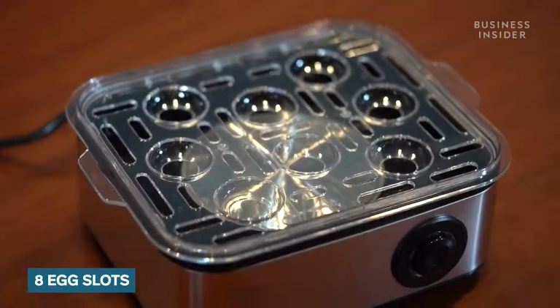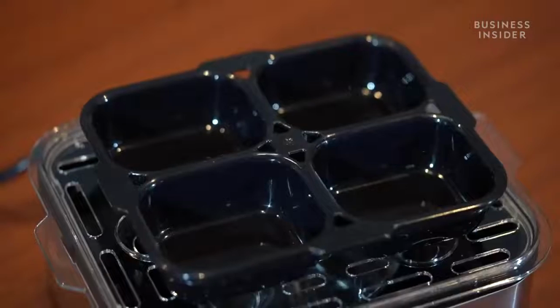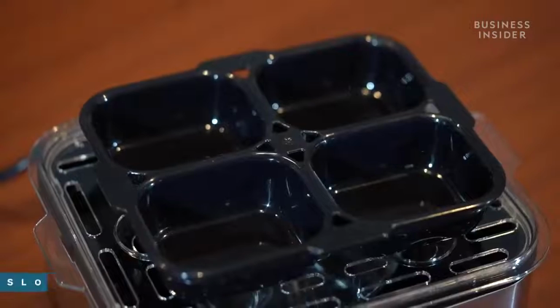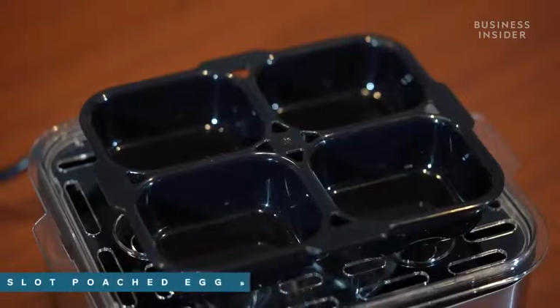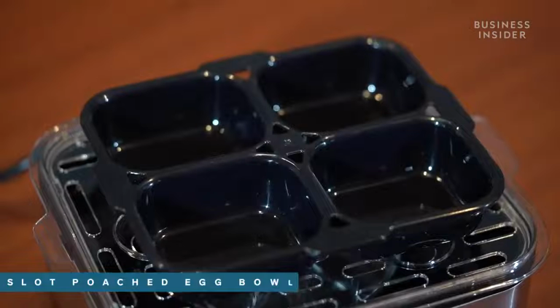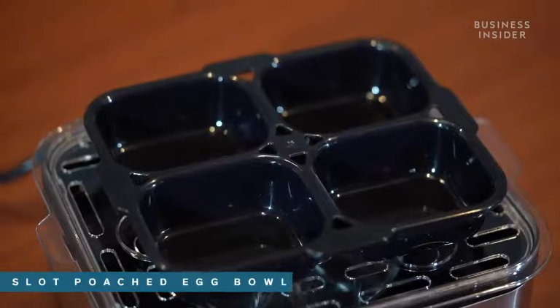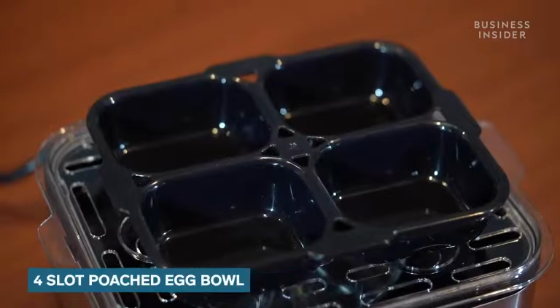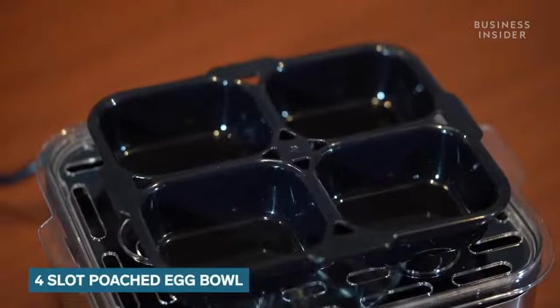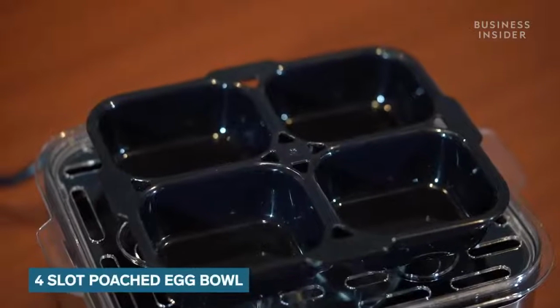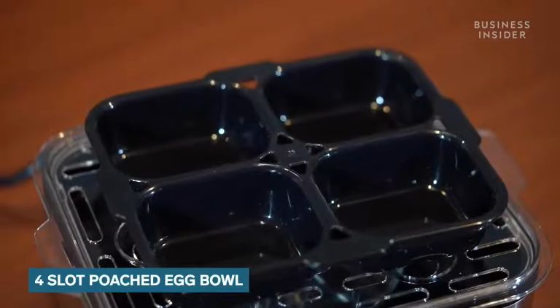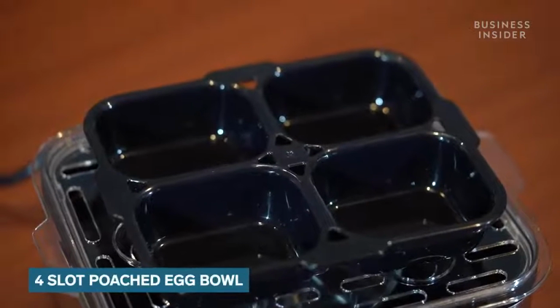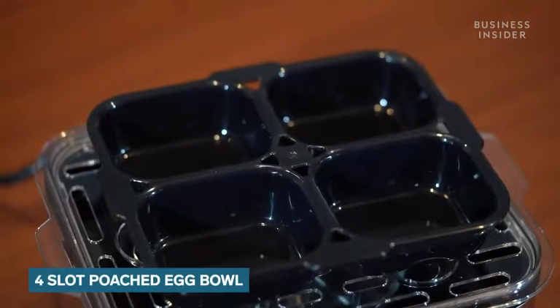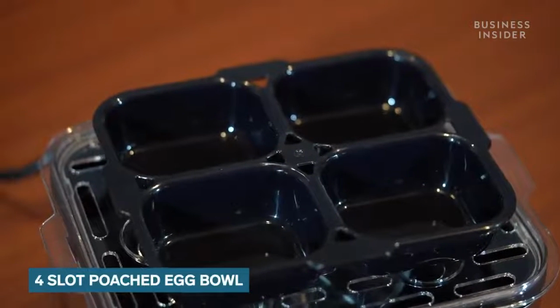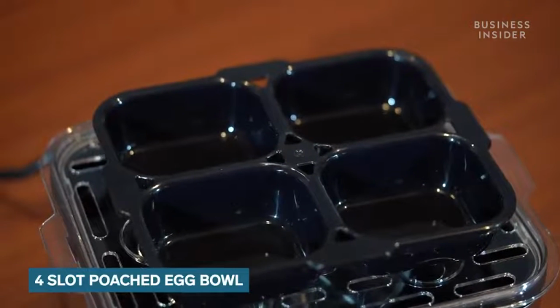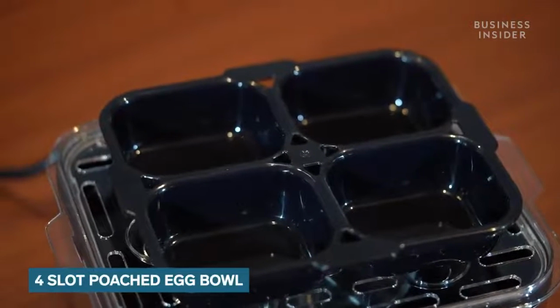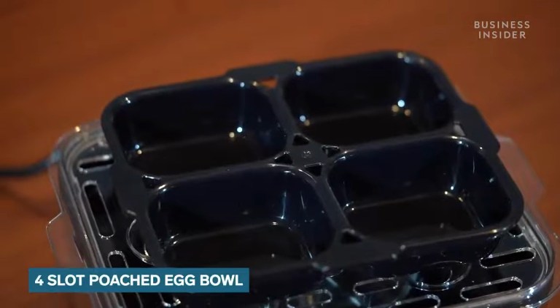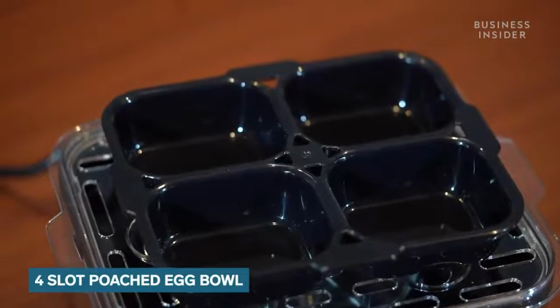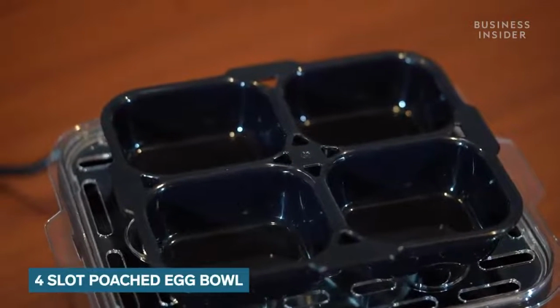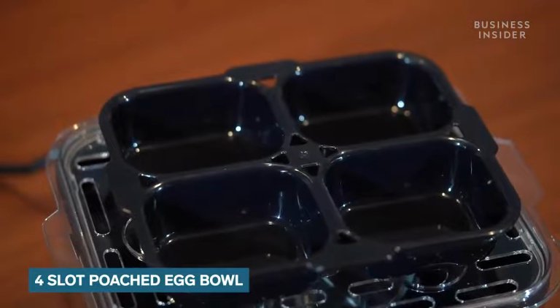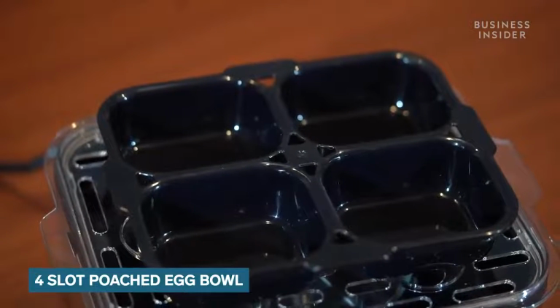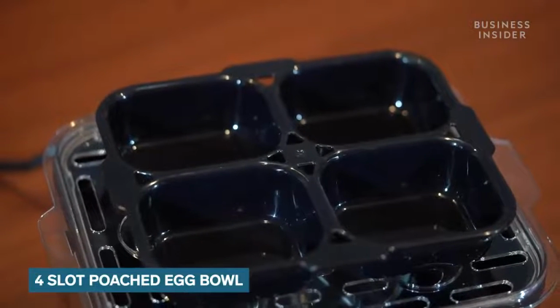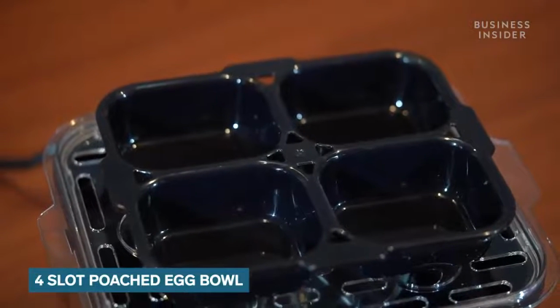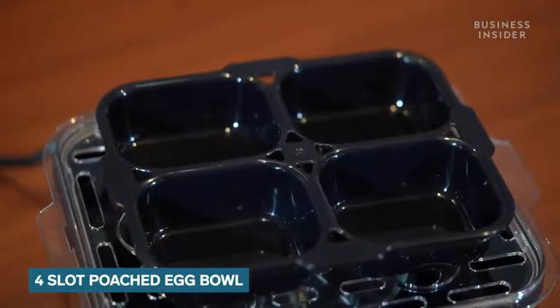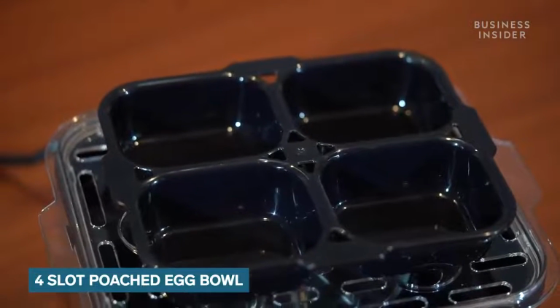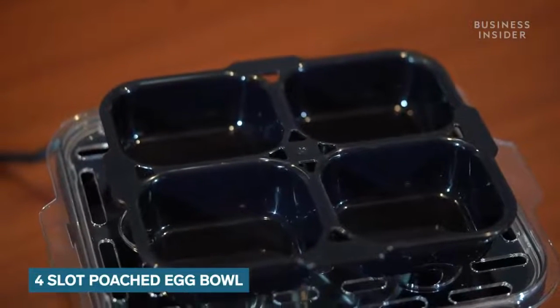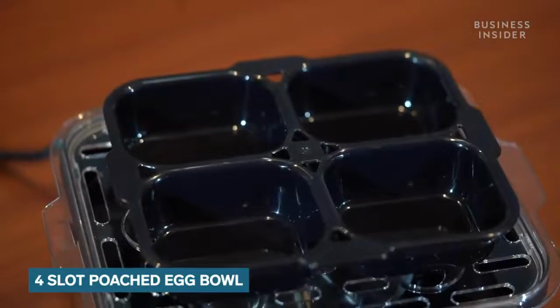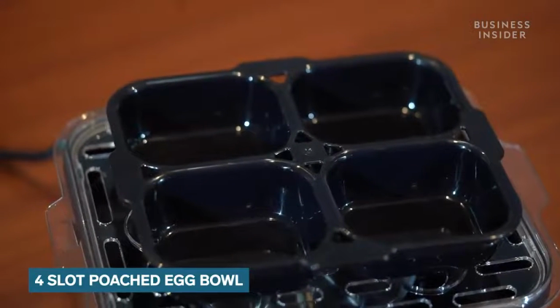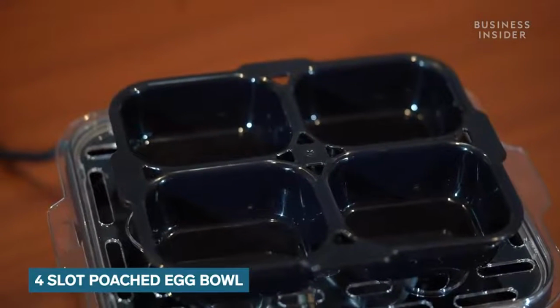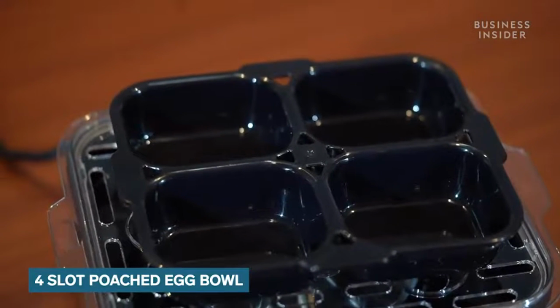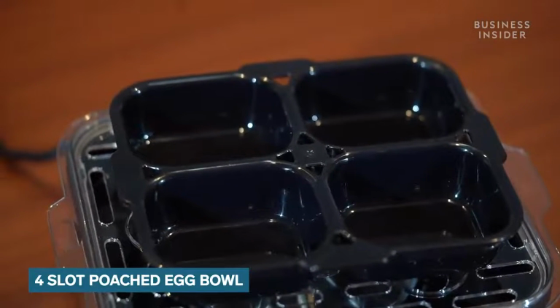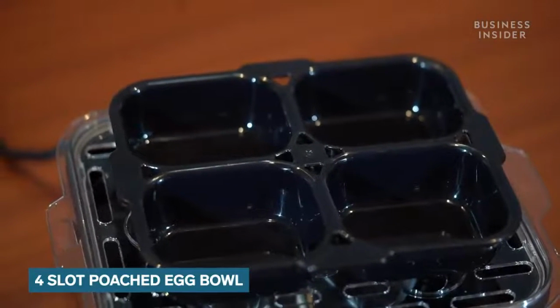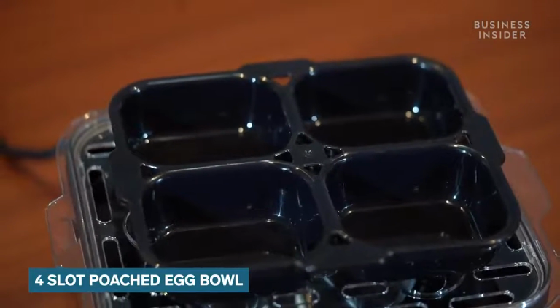A 4-slot forged egg bowl comes along which is non-stick and detachable so you can easily wash it according to your convenience.